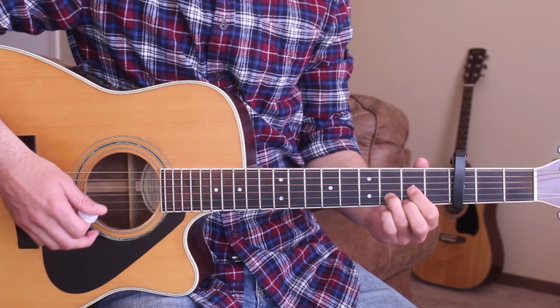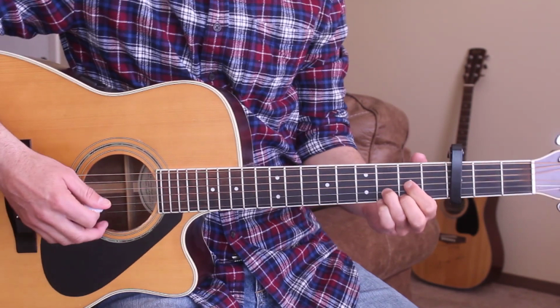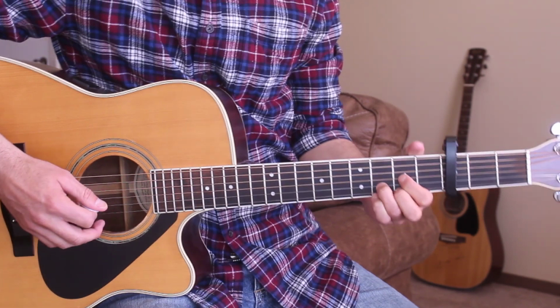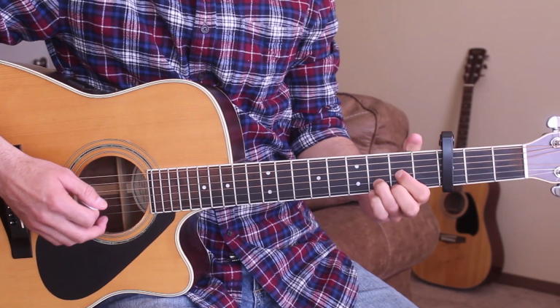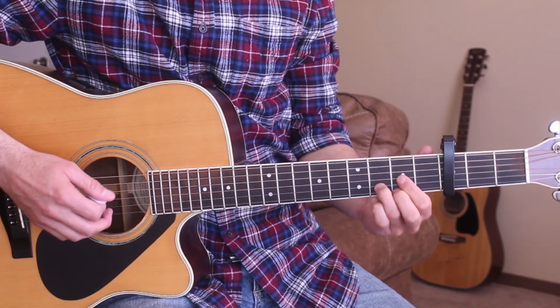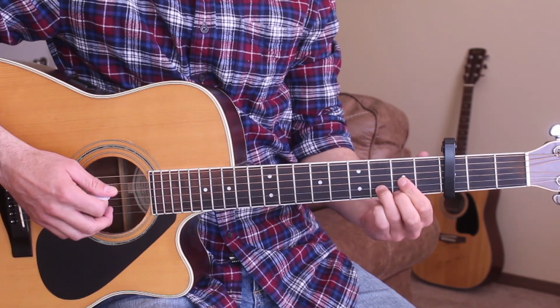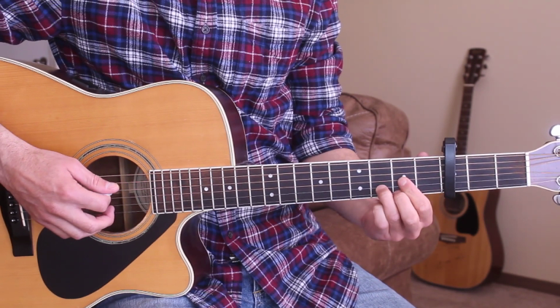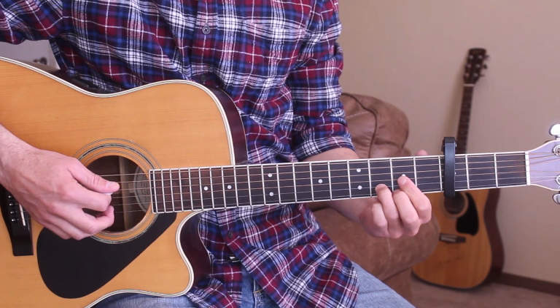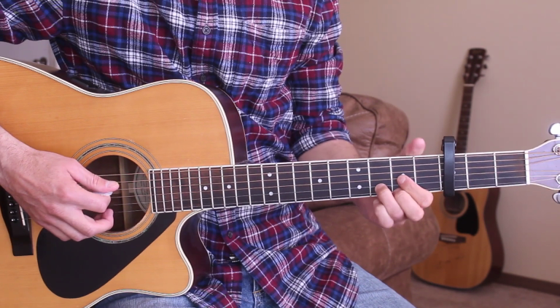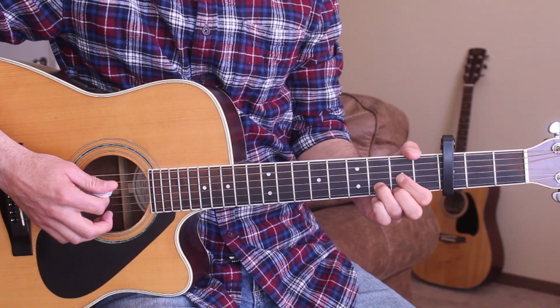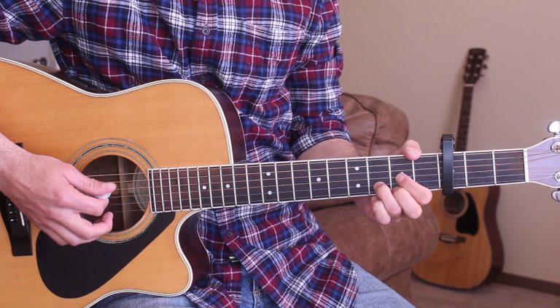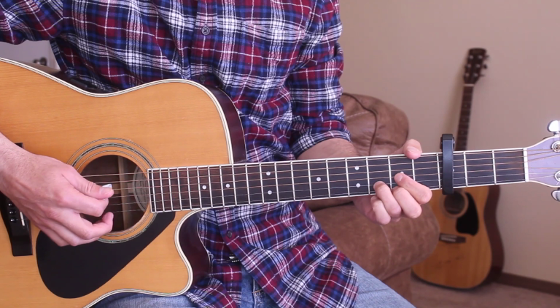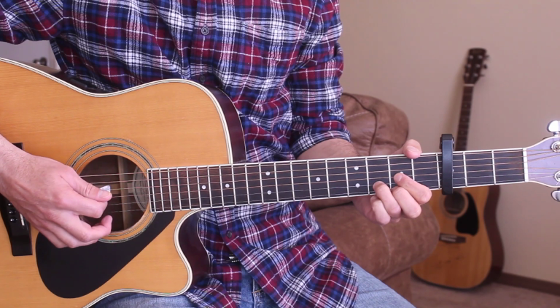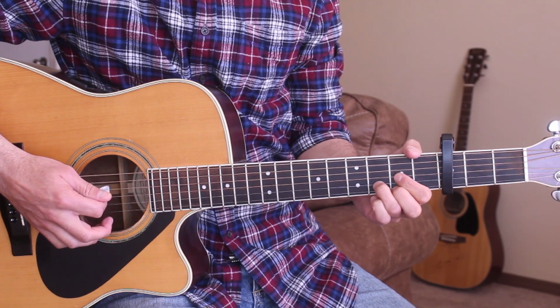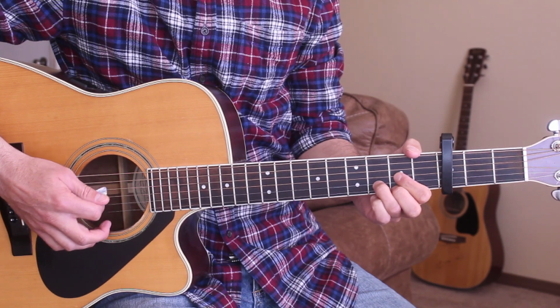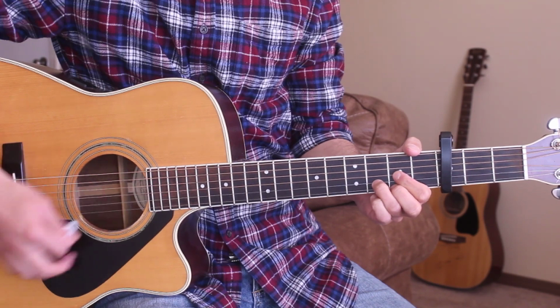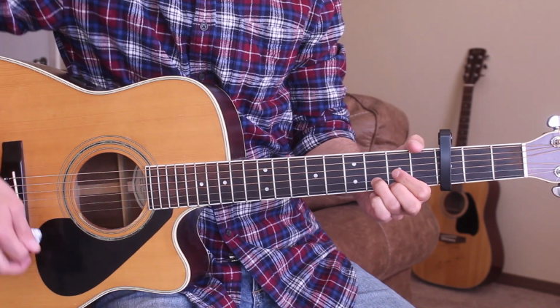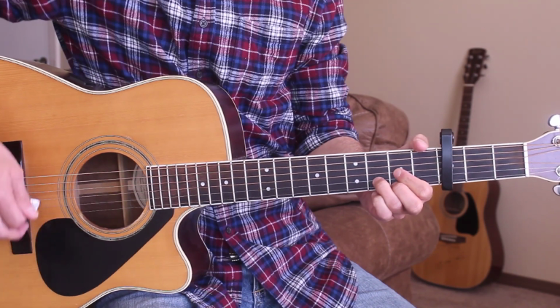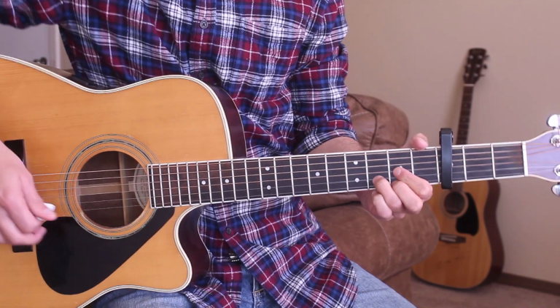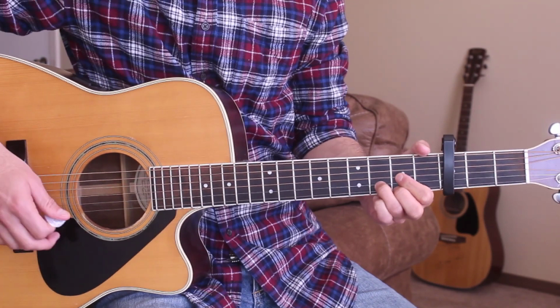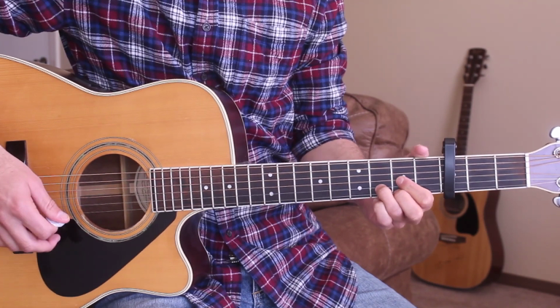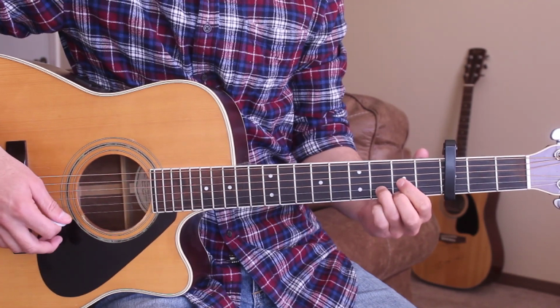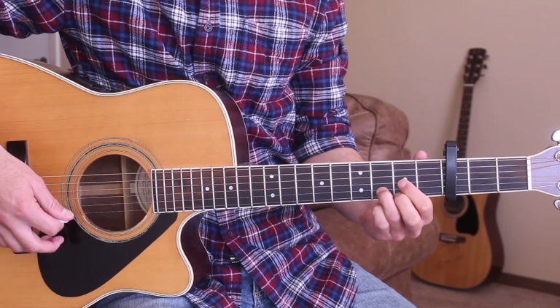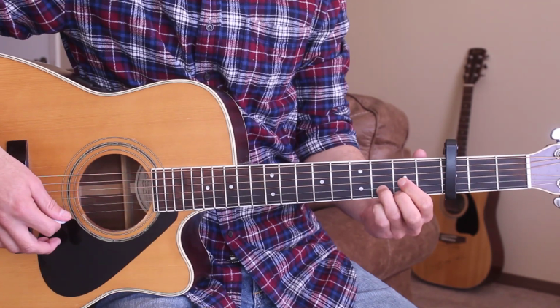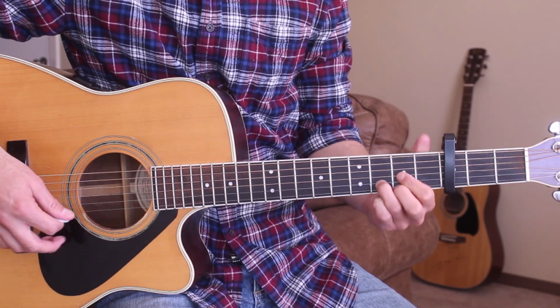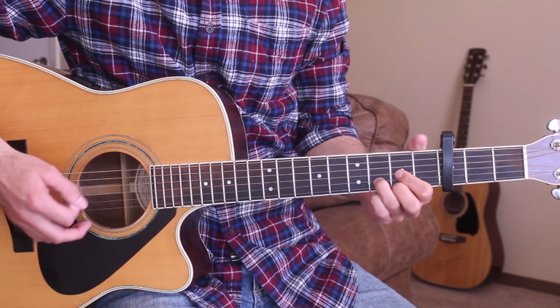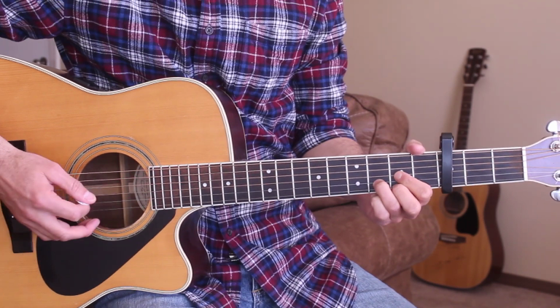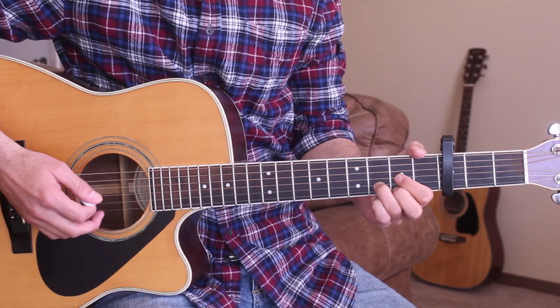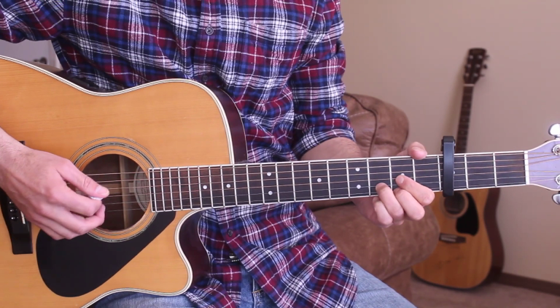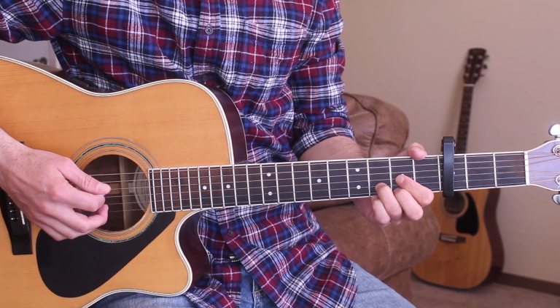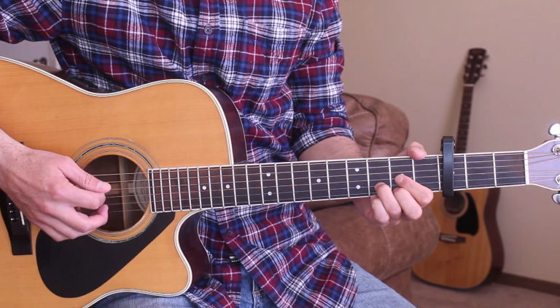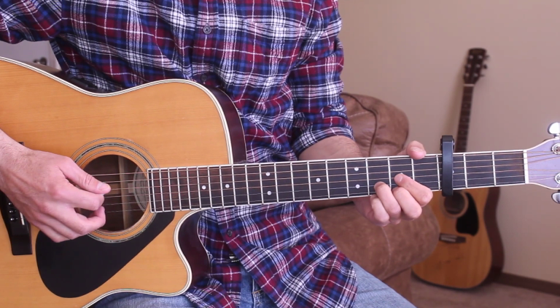And I'm adding in this little hammer-on here on the 3rd string with my 1st finger. So that's the intro for you — we'll go ahead and go into the 1st verse, starting on the D chord.